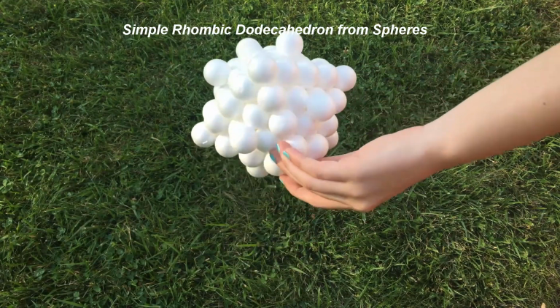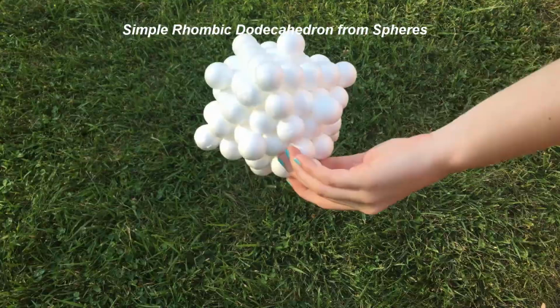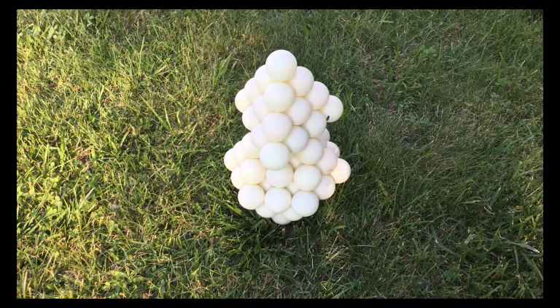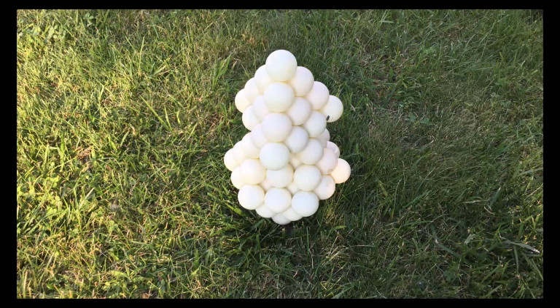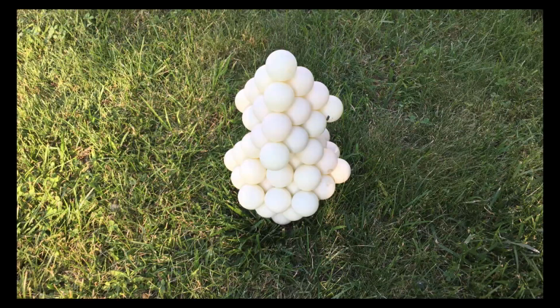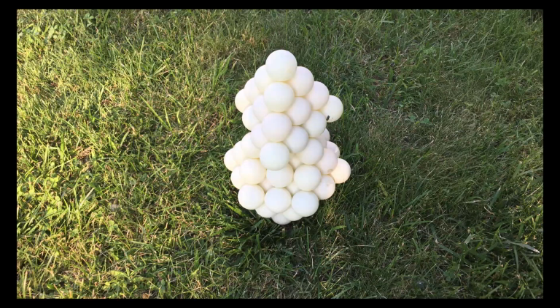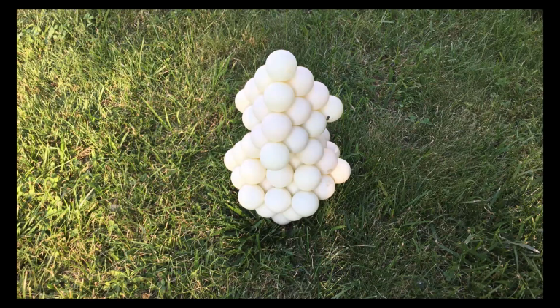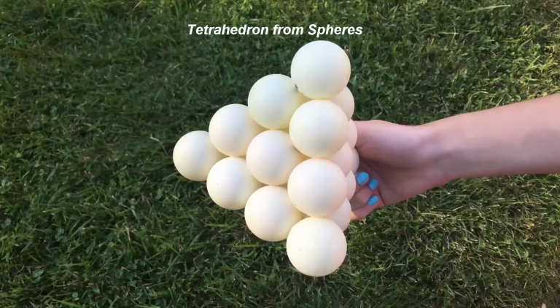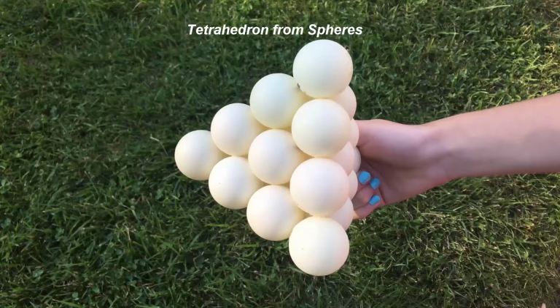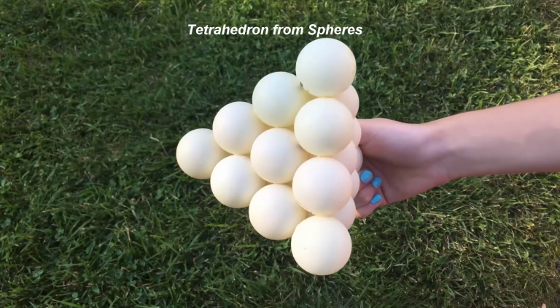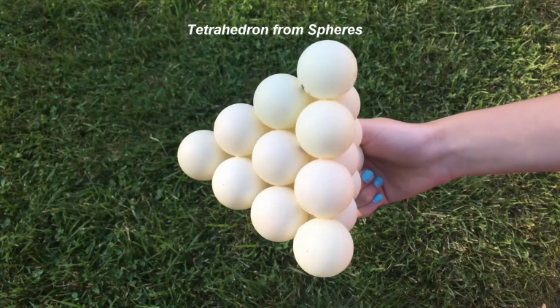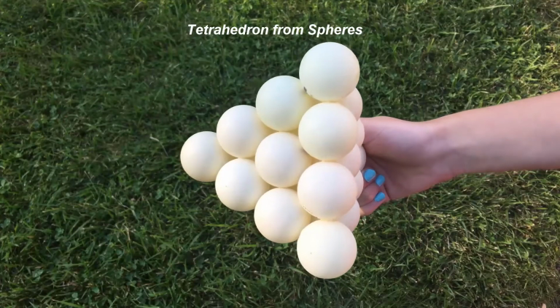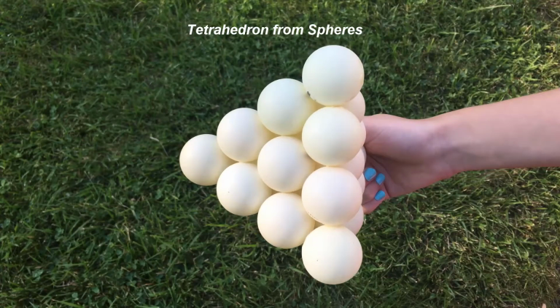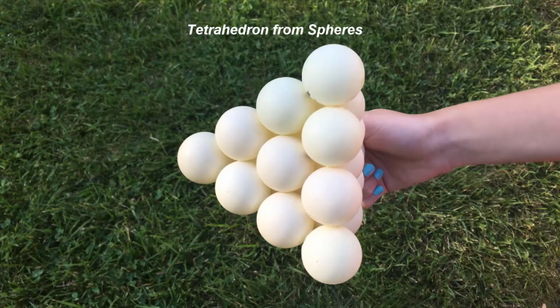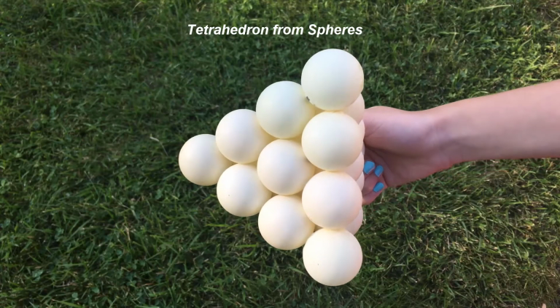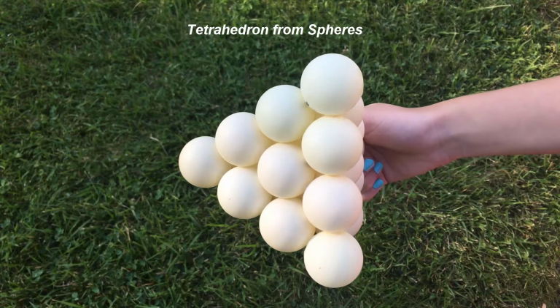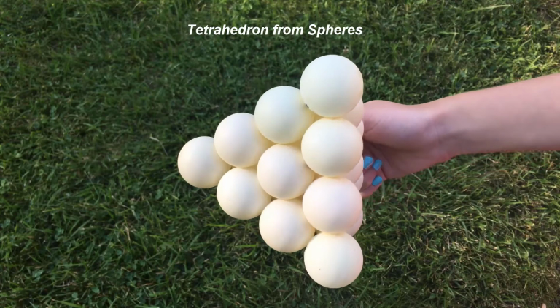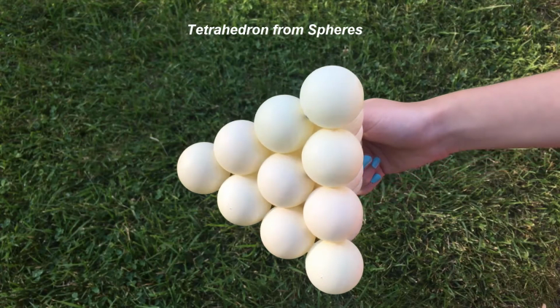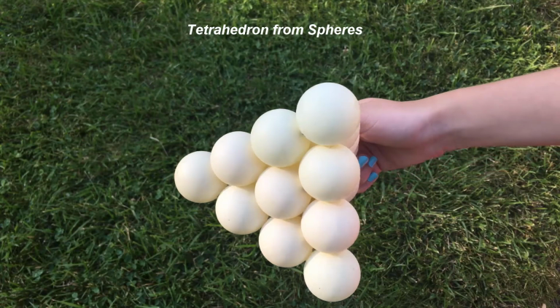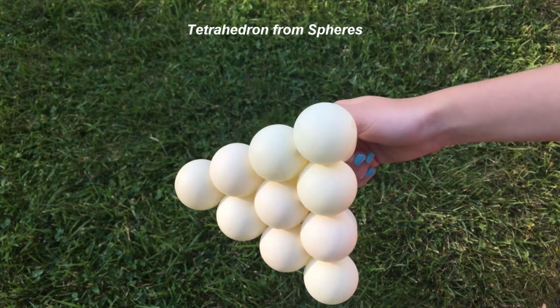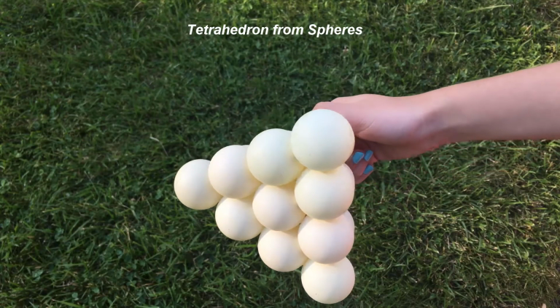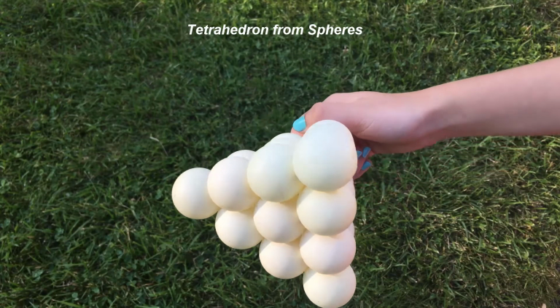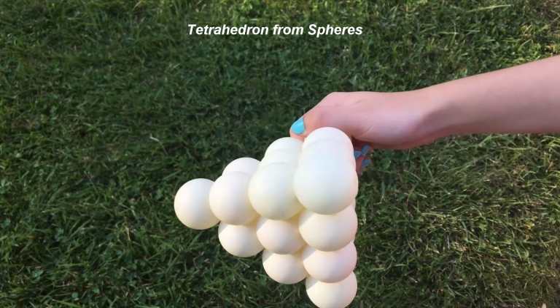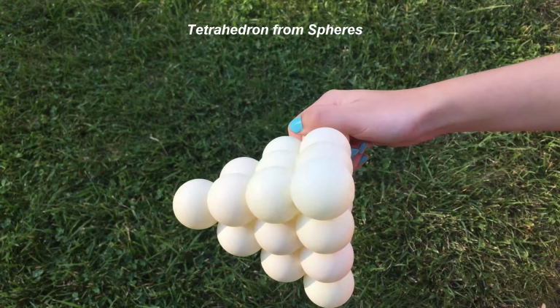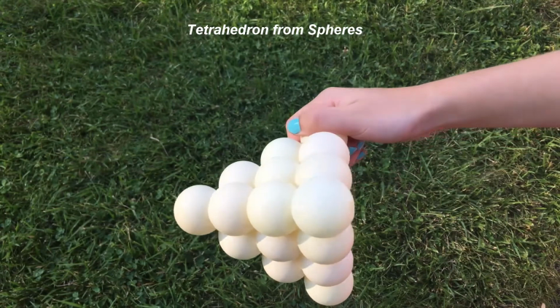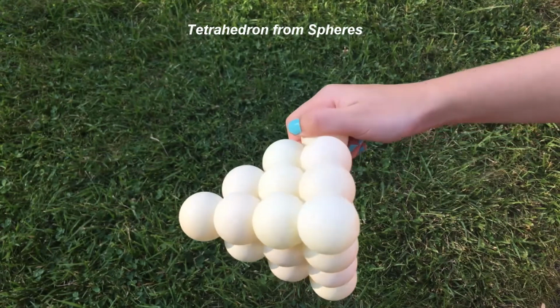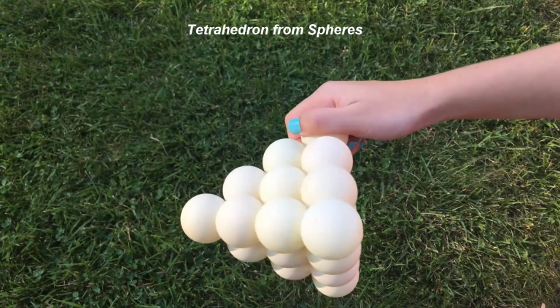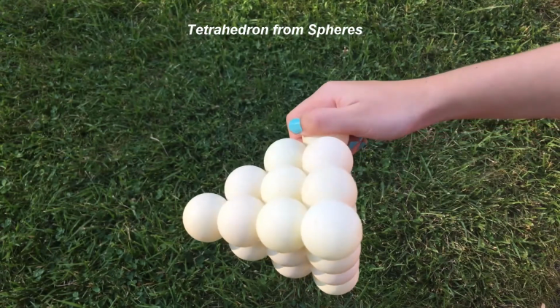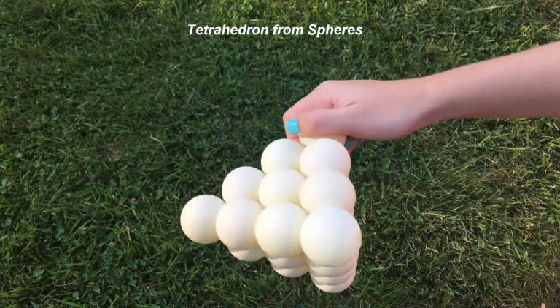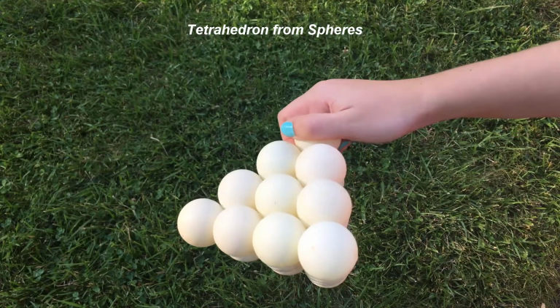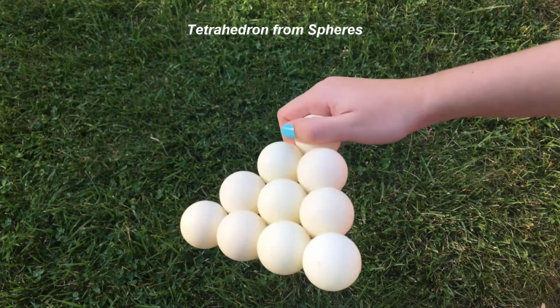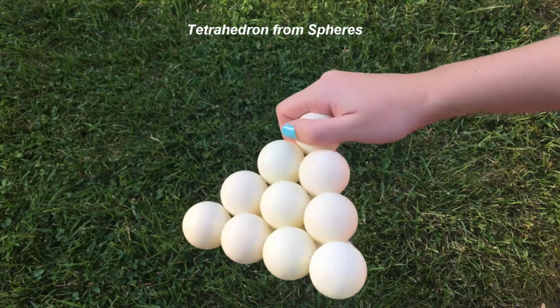For a glimpse into the close packing of spheres arrangement, watch the Platonic Structure series, available on YouTube.